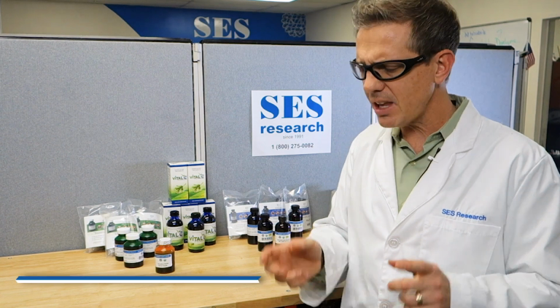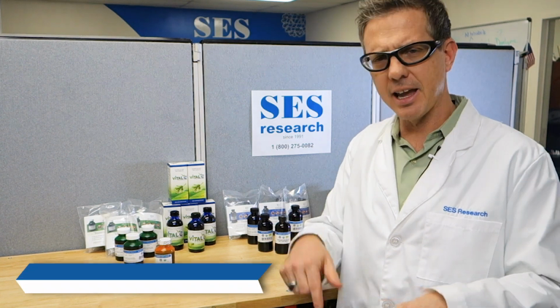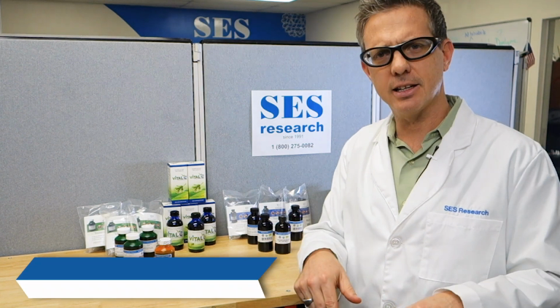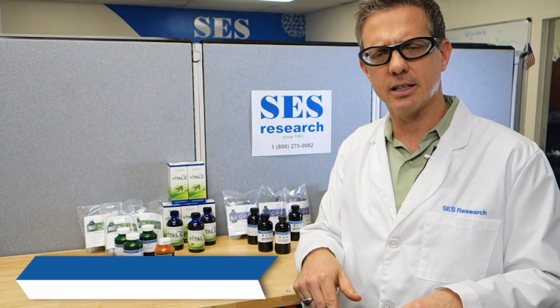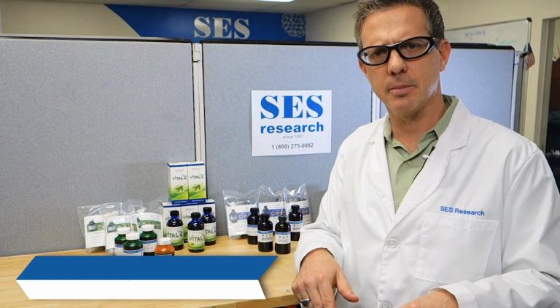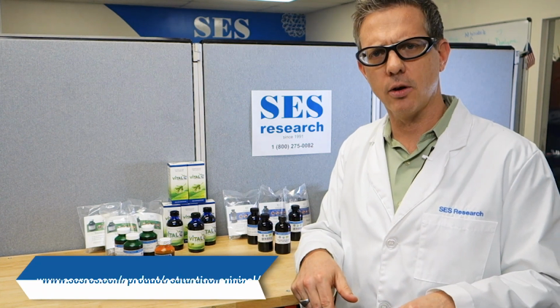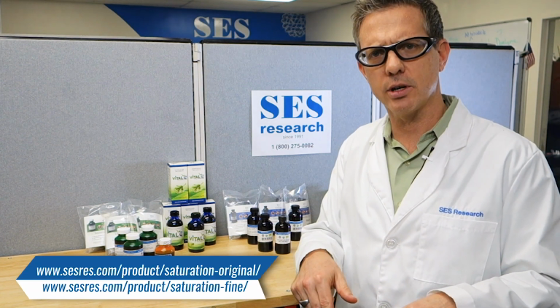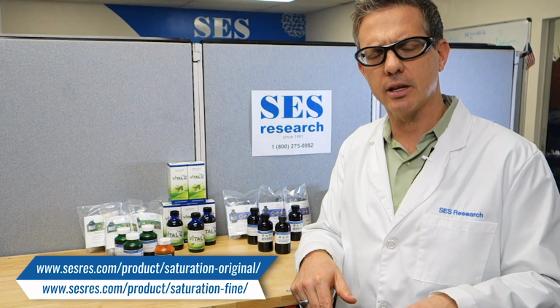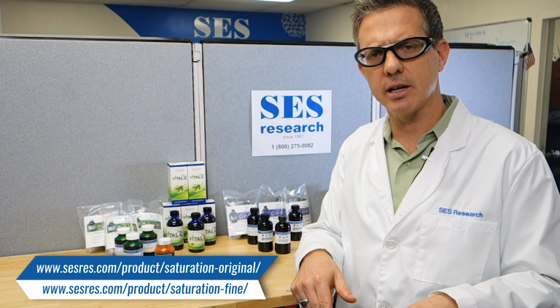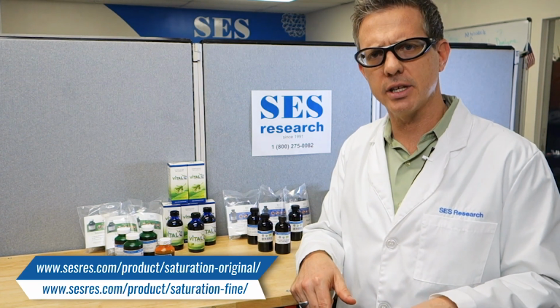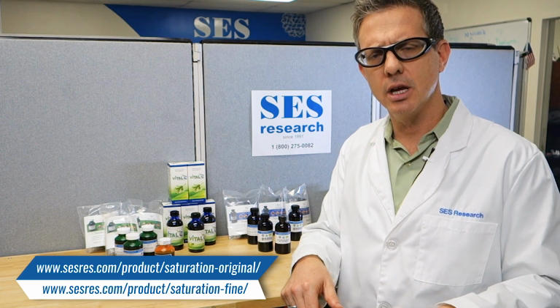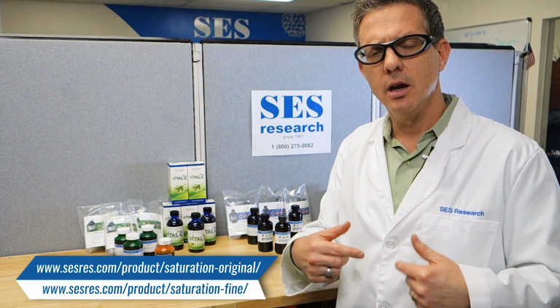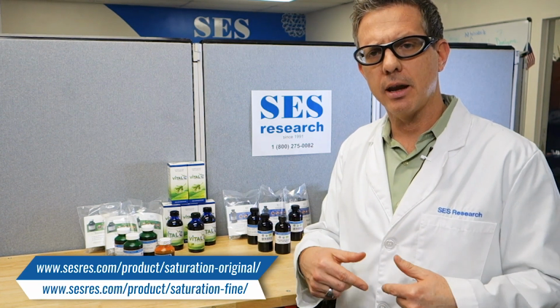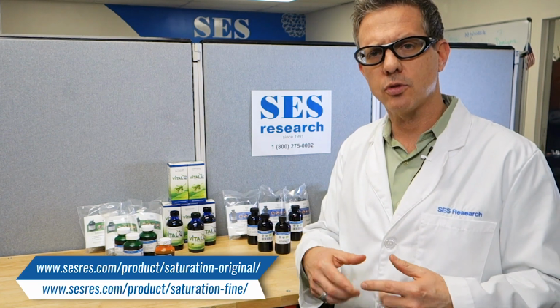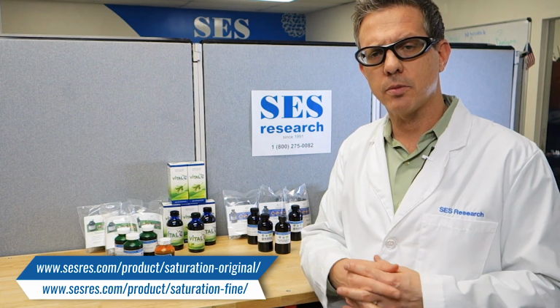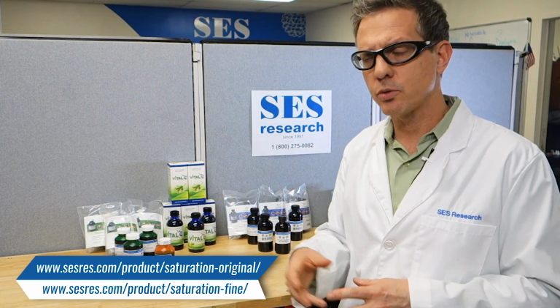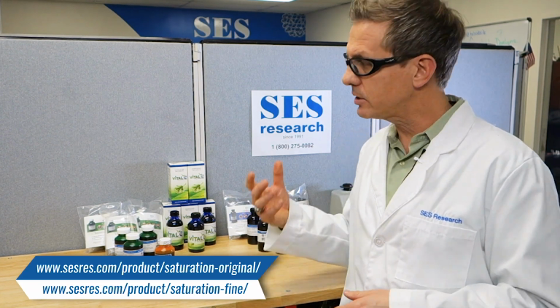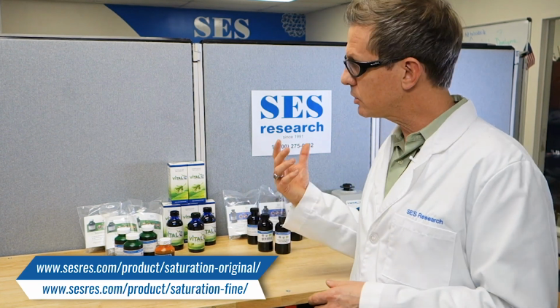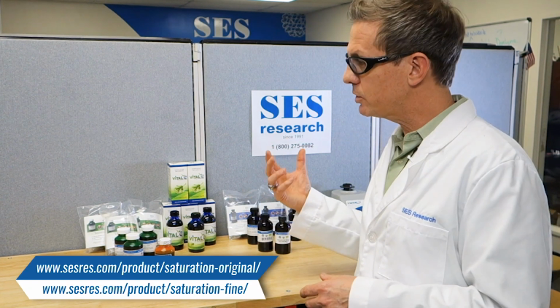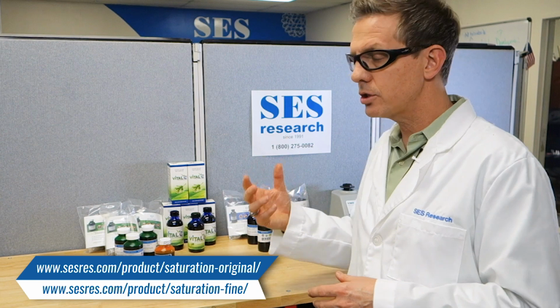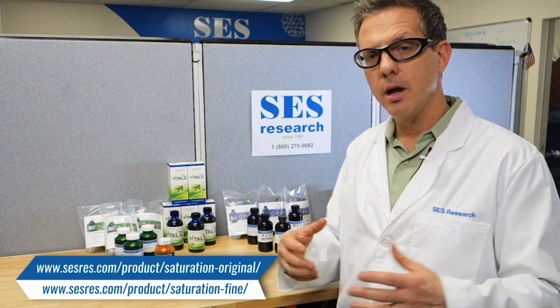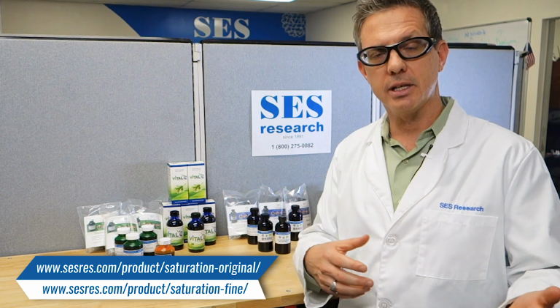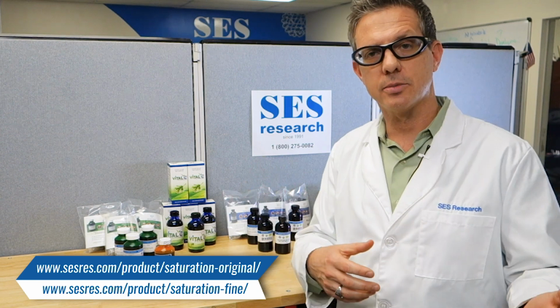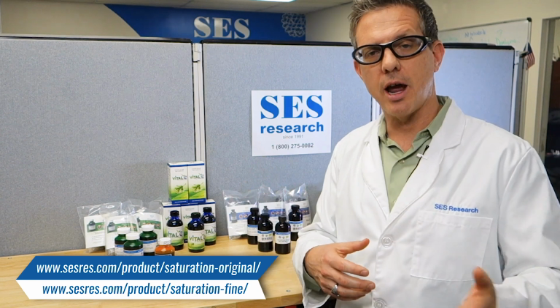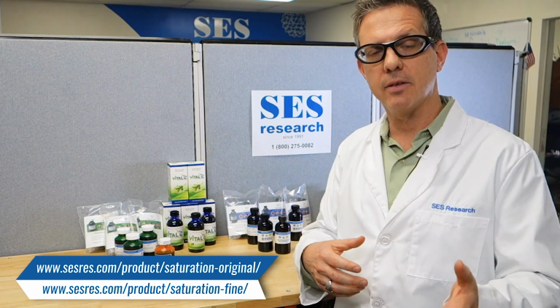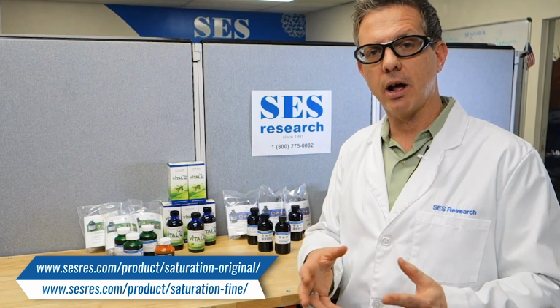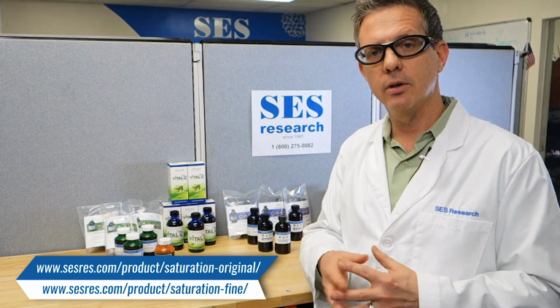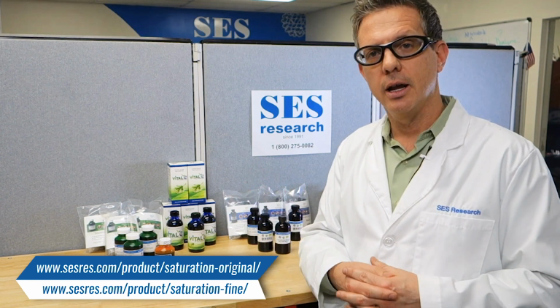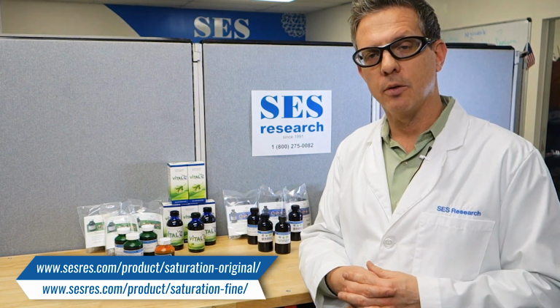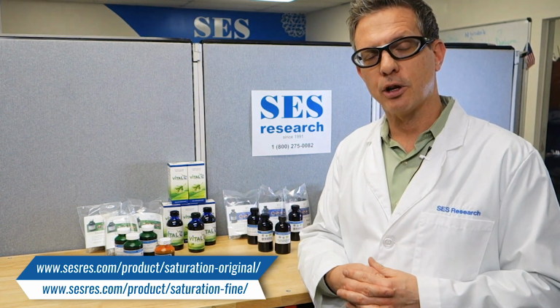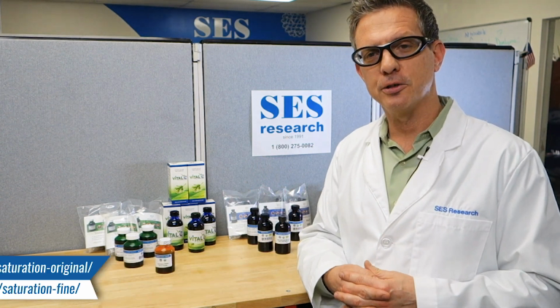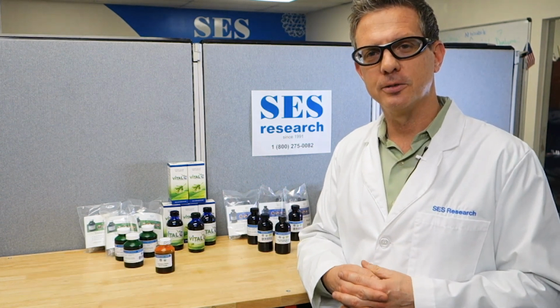Click the link below if you want to take advantage of this. My name's Chris Burris with SES Research. Please subscribe and follow, and we'll talk to you soon.